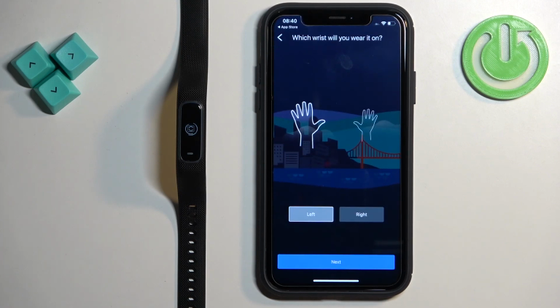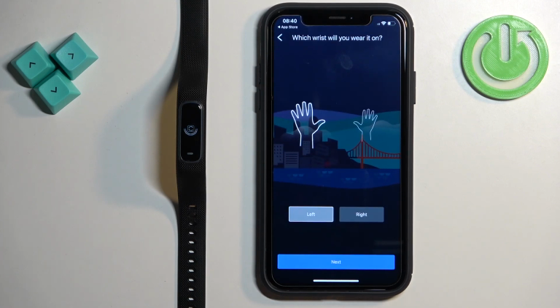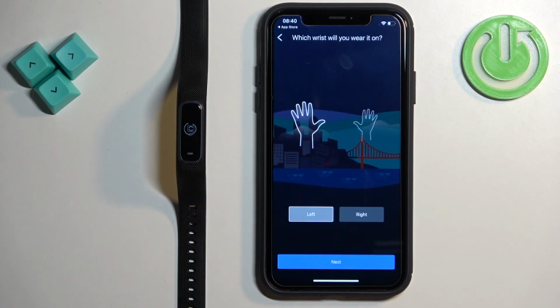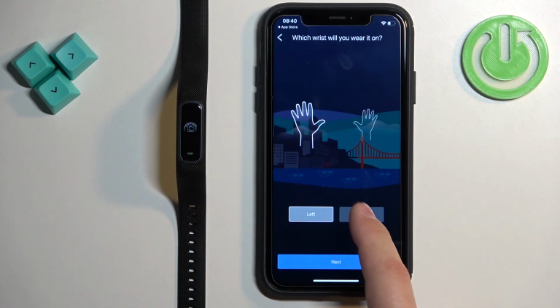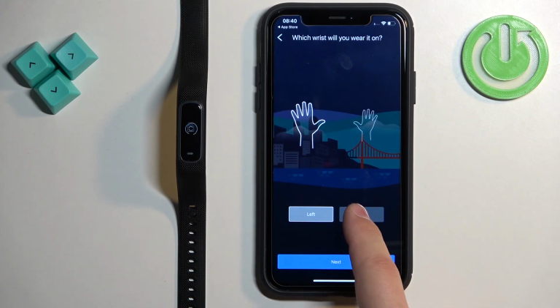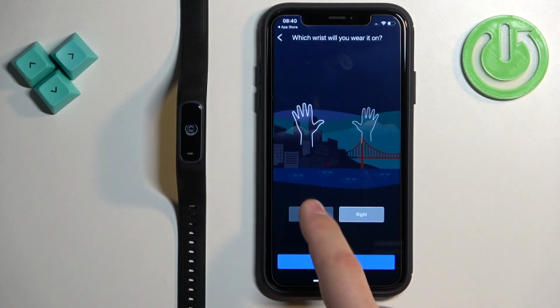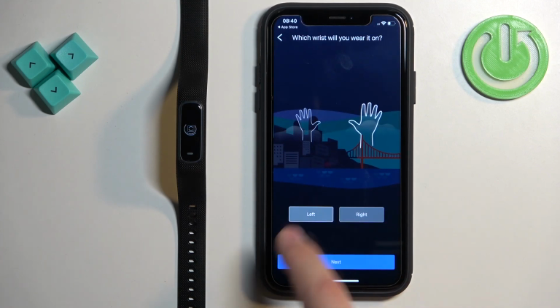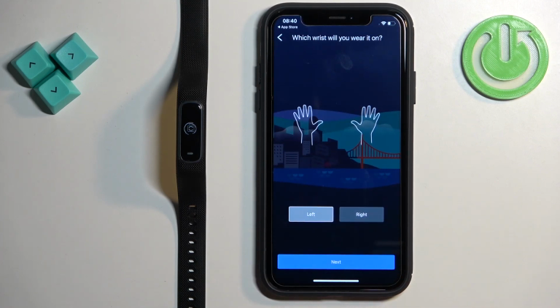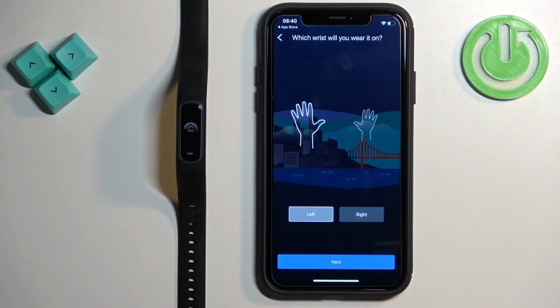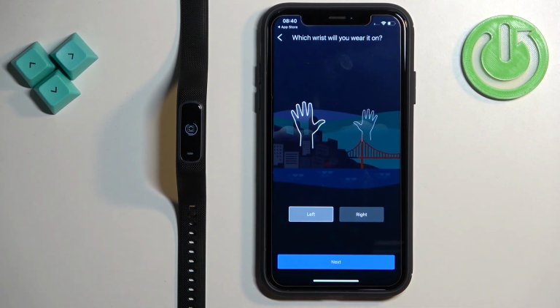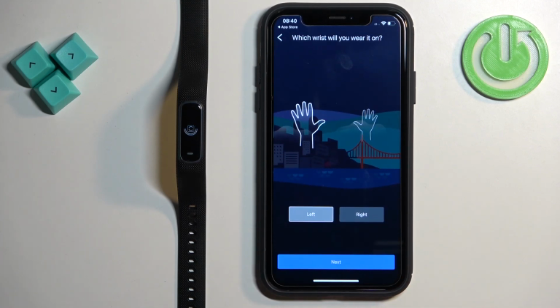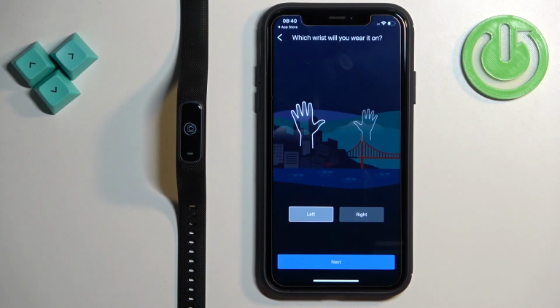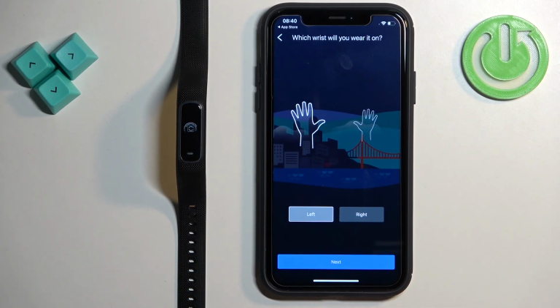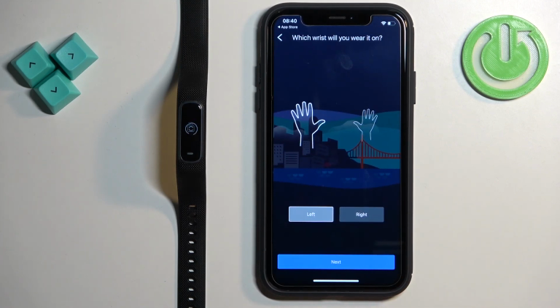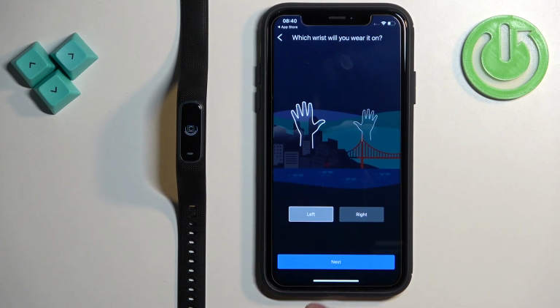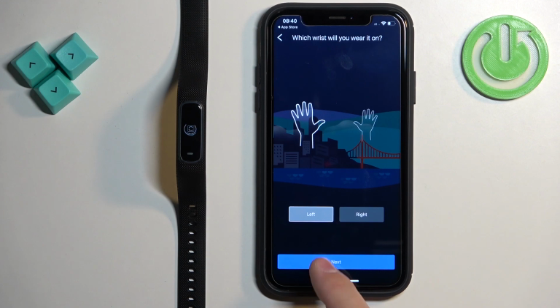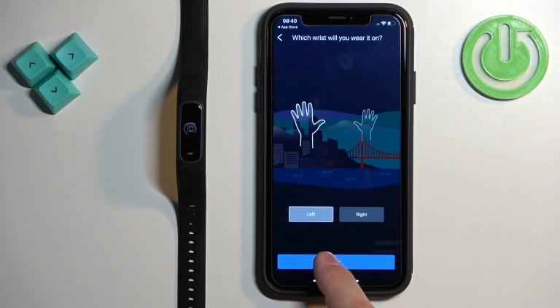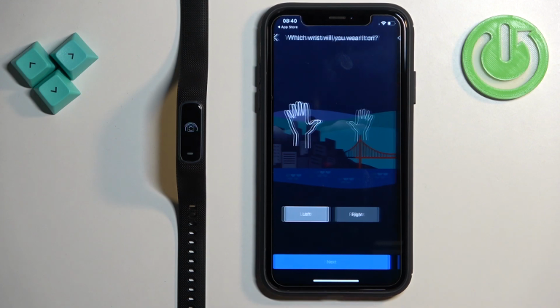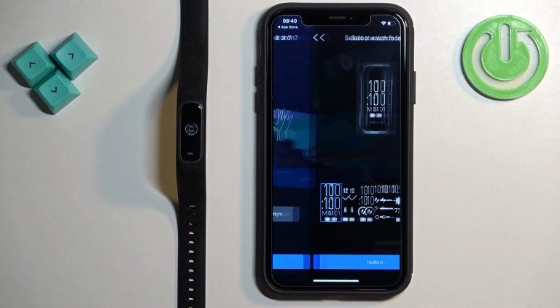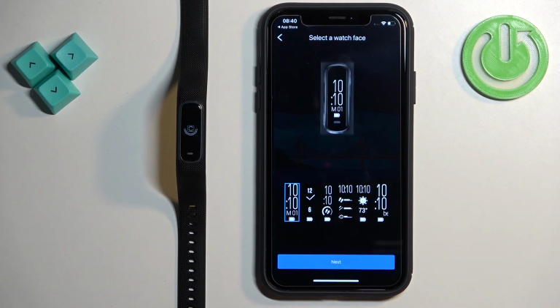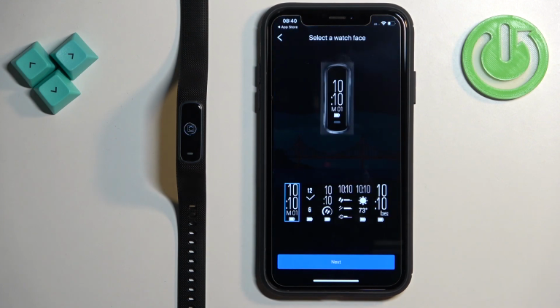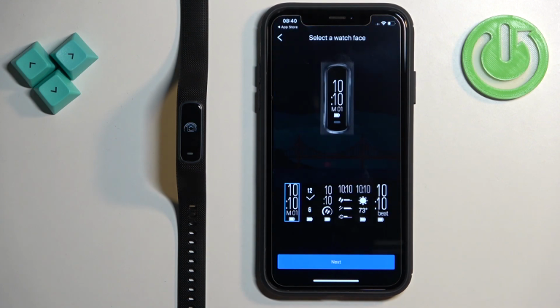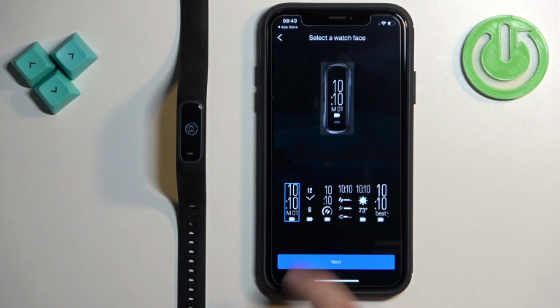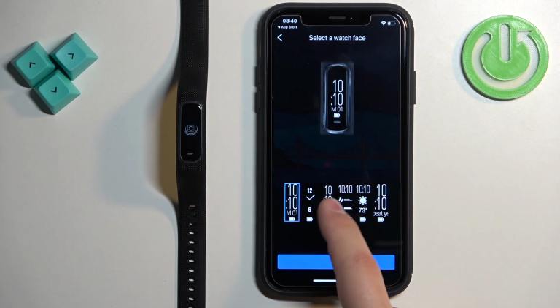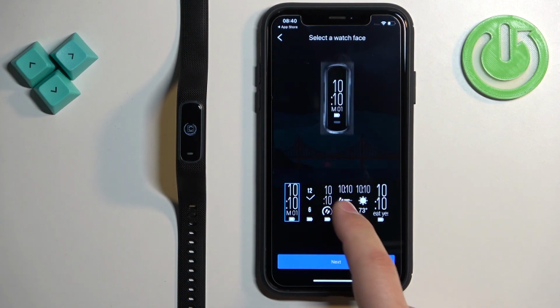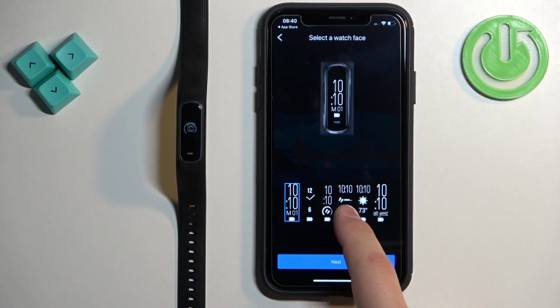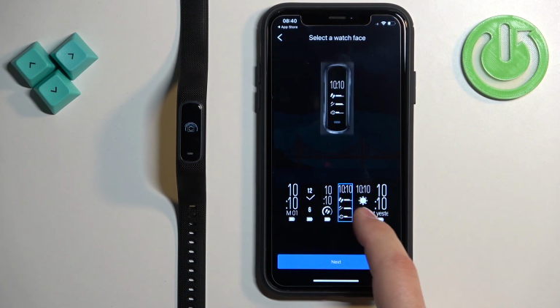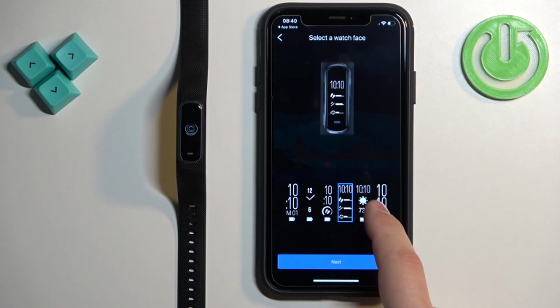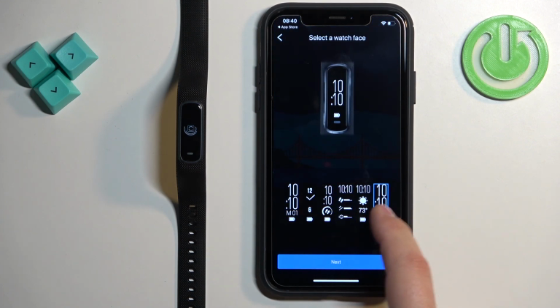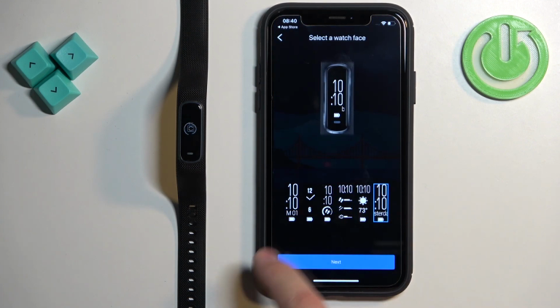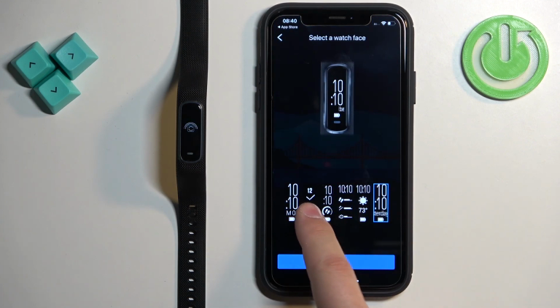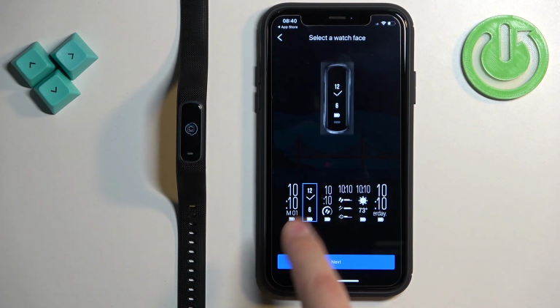Next, you can select the preferred wrist on which you're going to wear the smartband, and then select your preferred watch face.